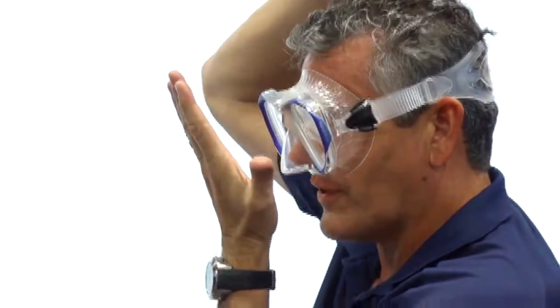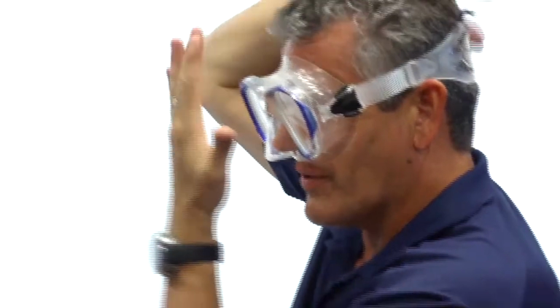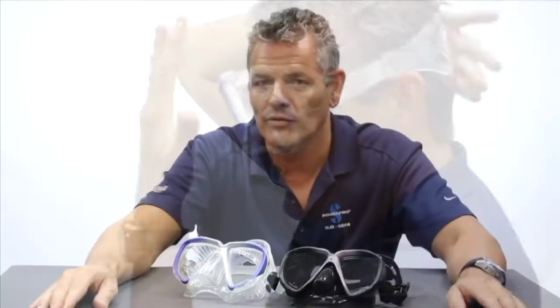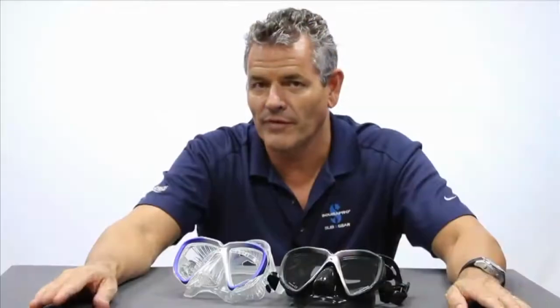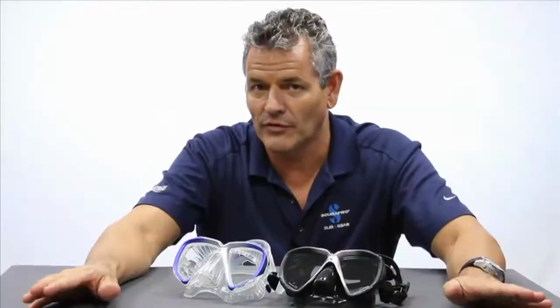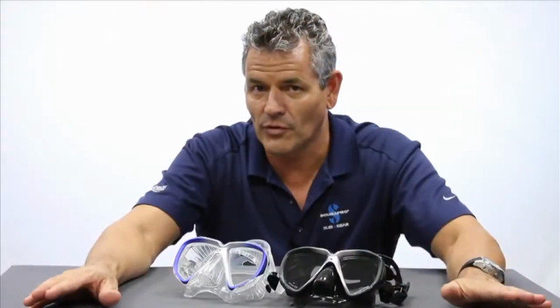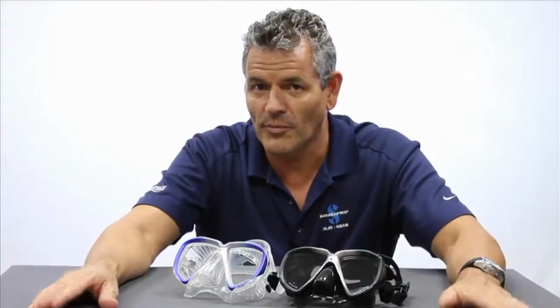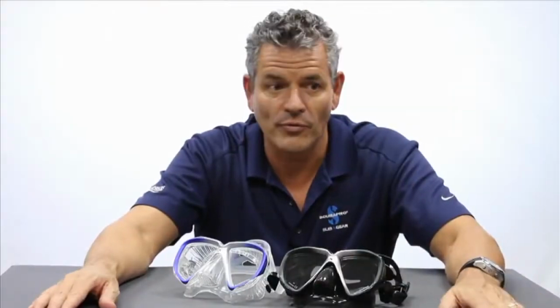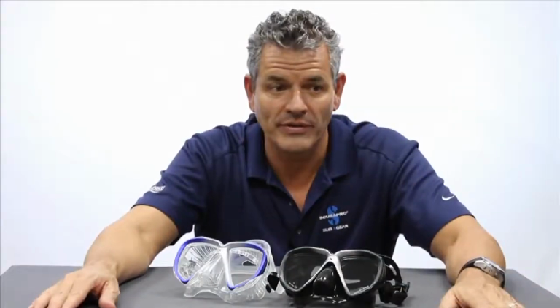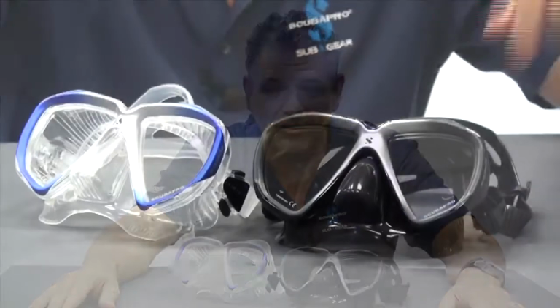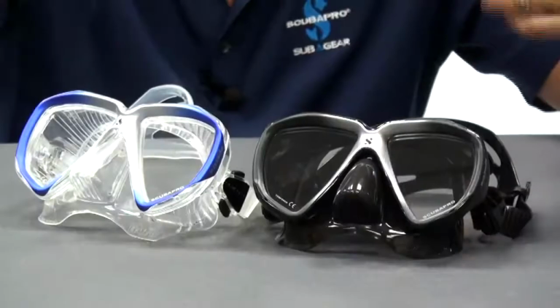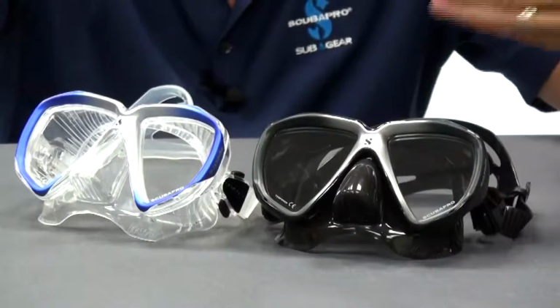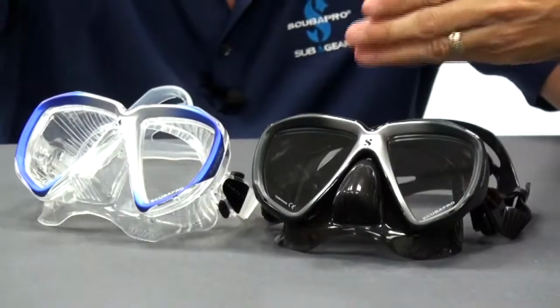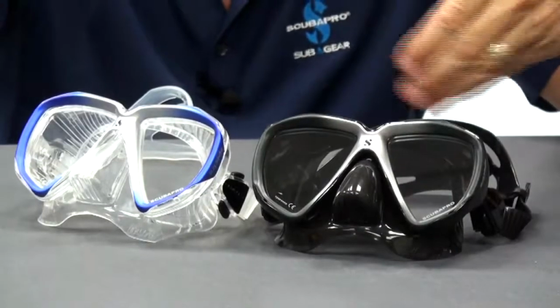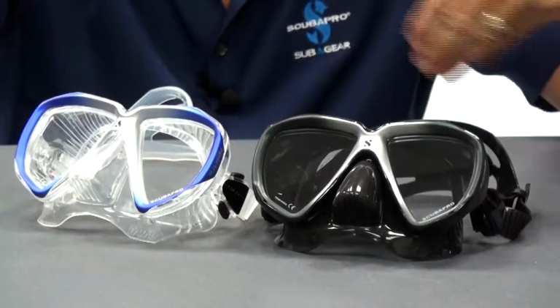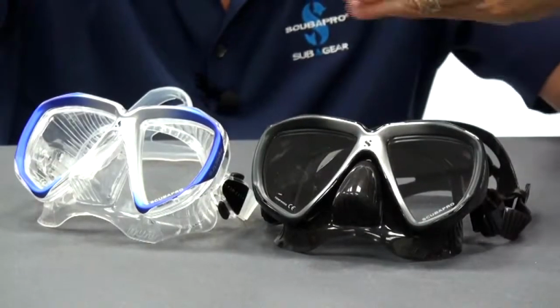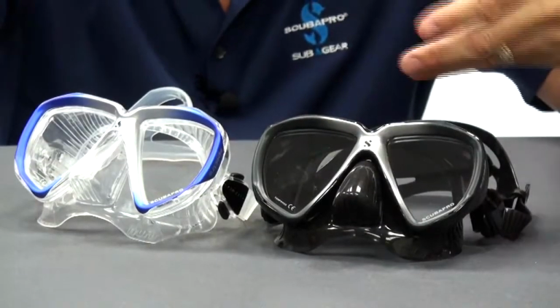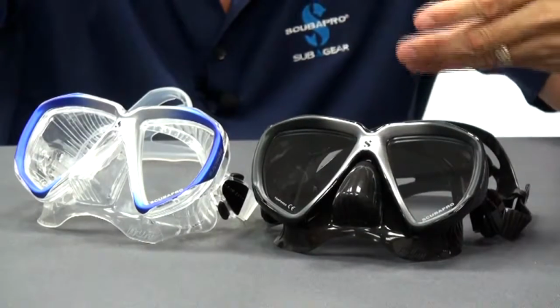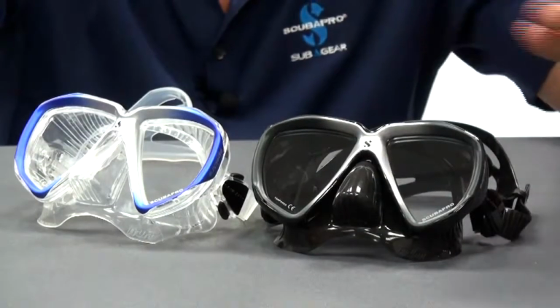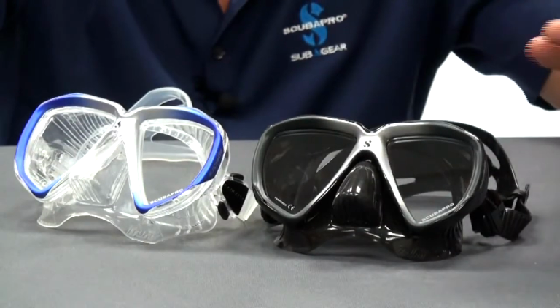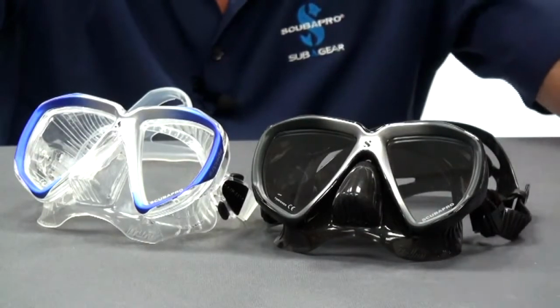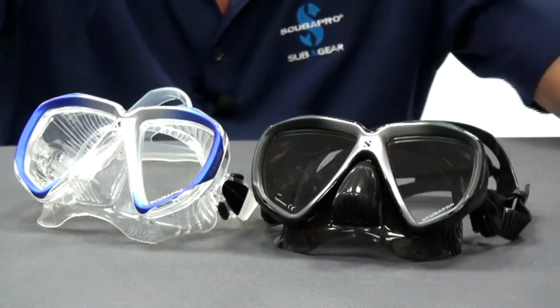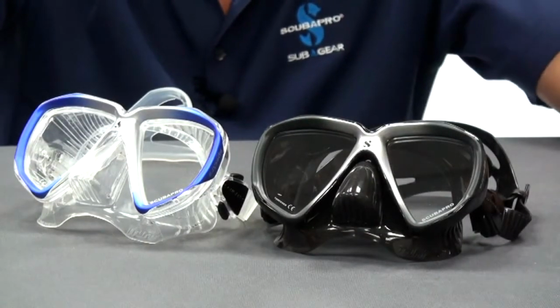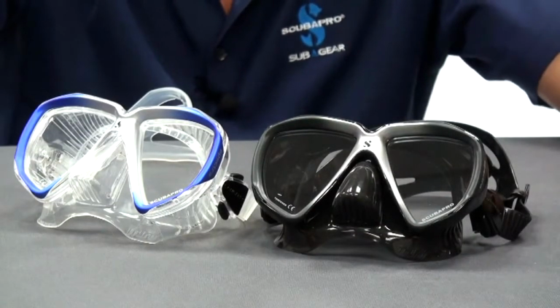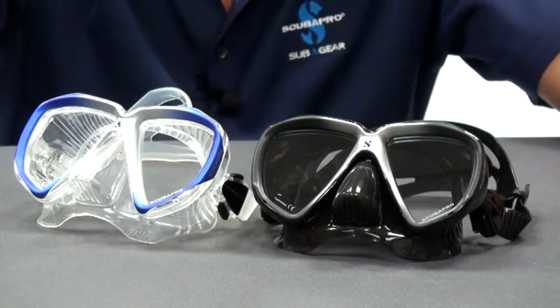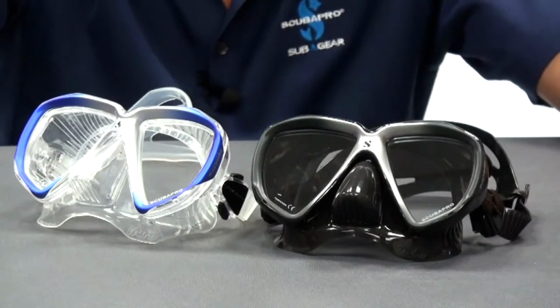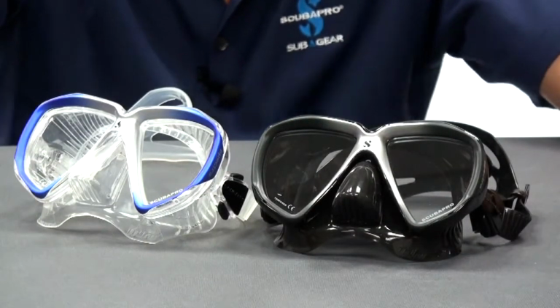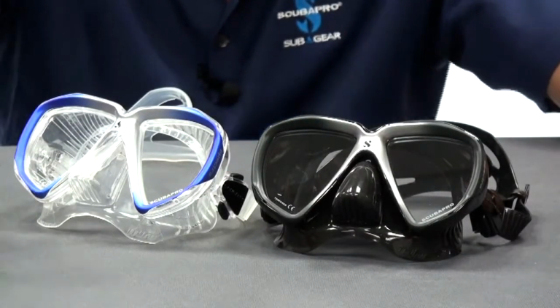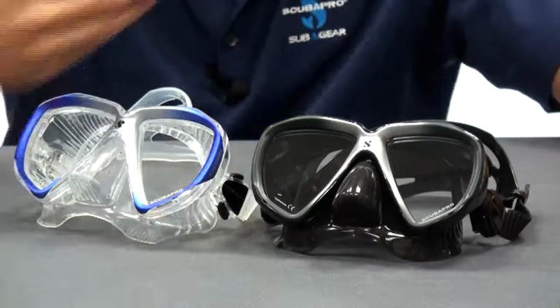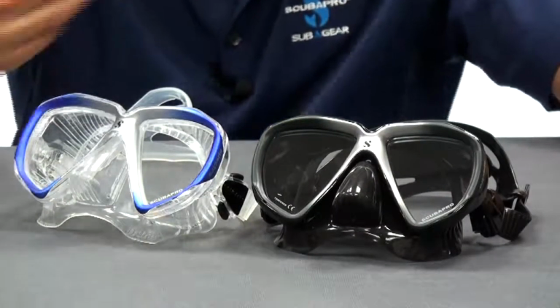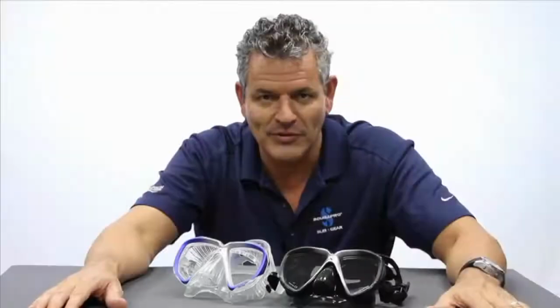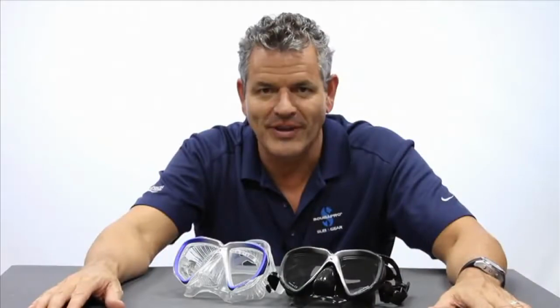Visit your favorite ScubaPro retailer to get an idea of the true fit of the TruFit mask. Thank you for your time.